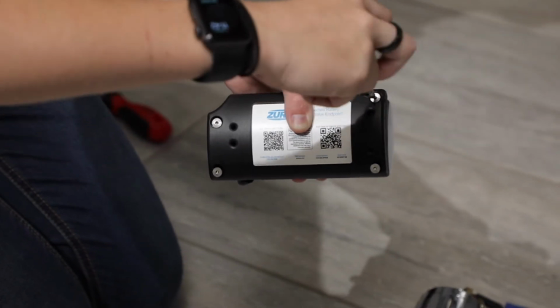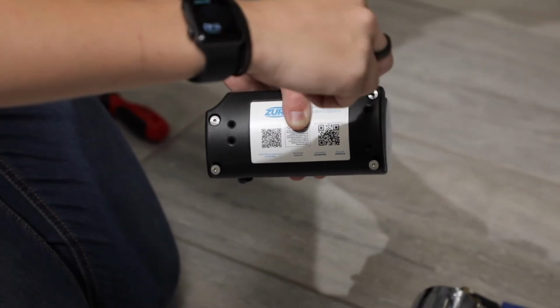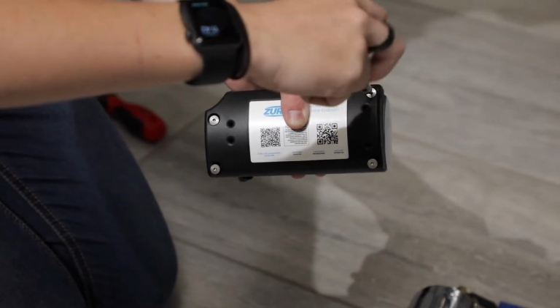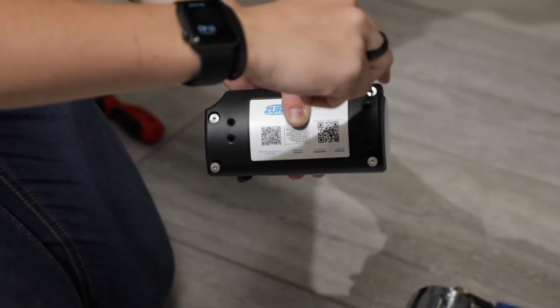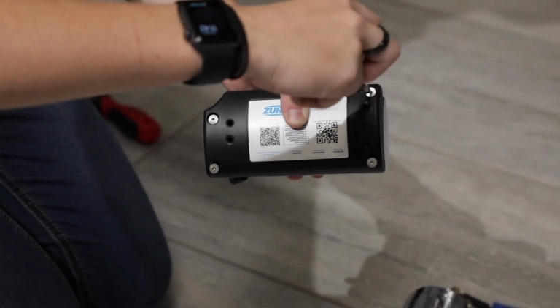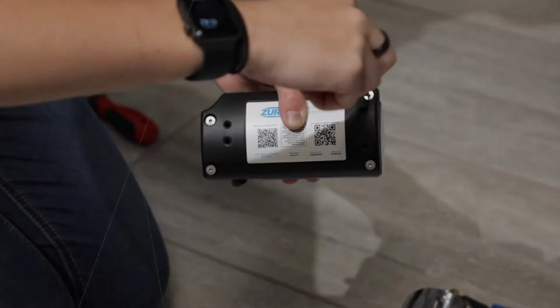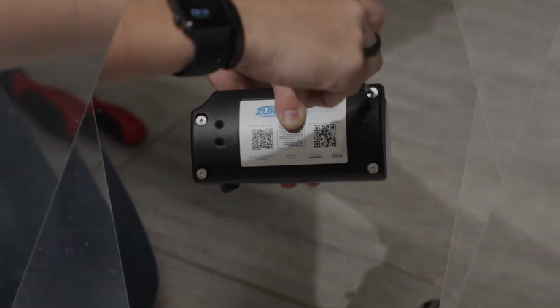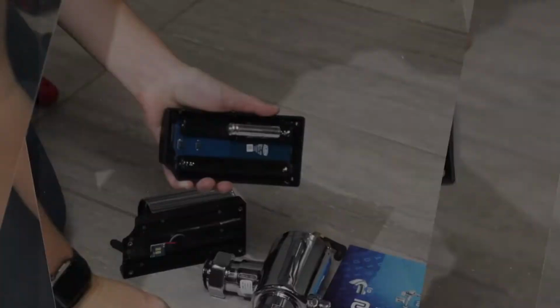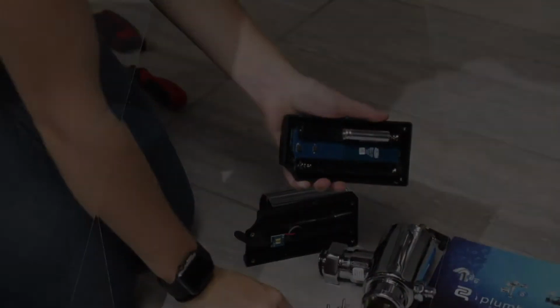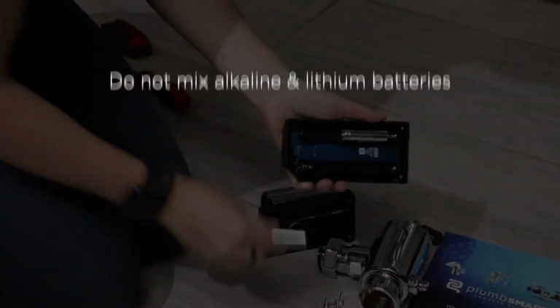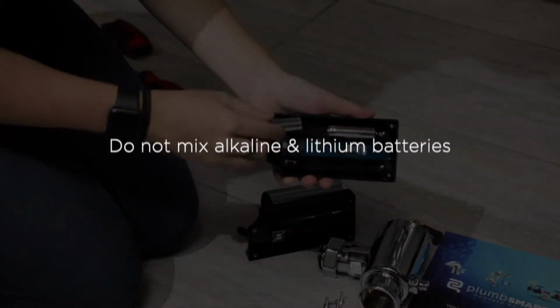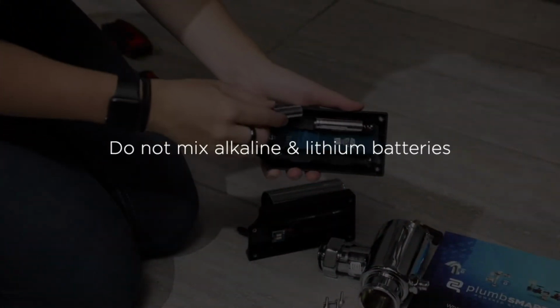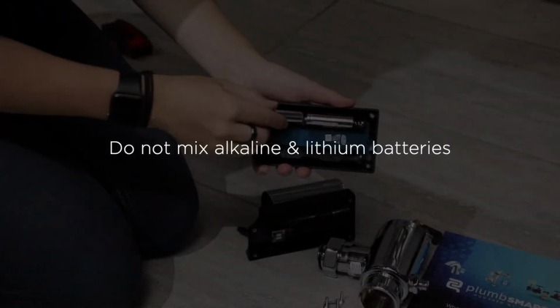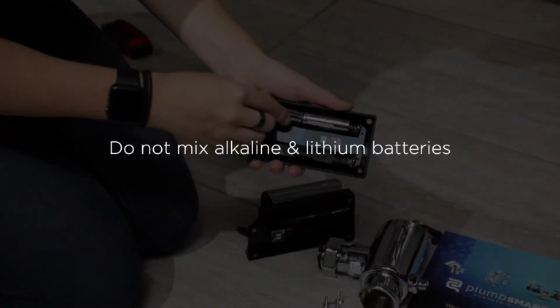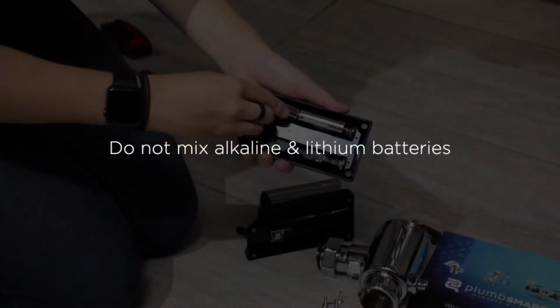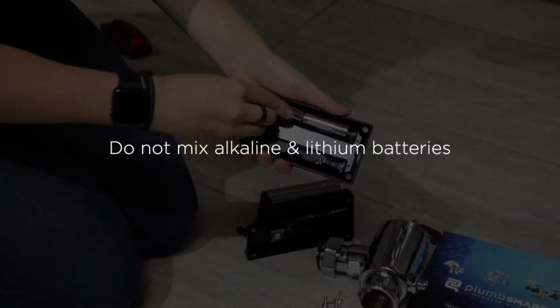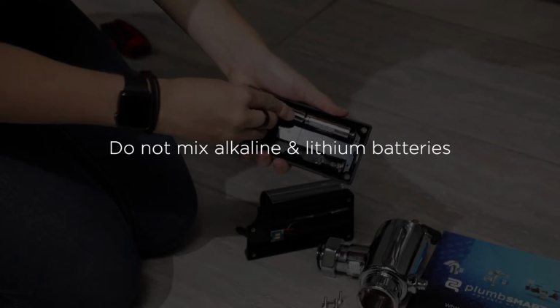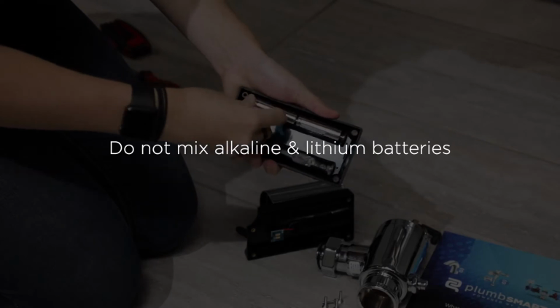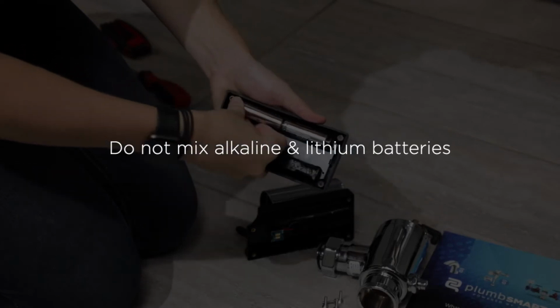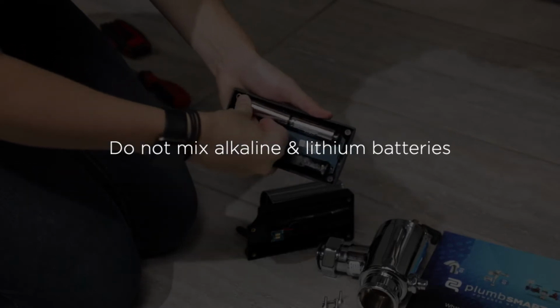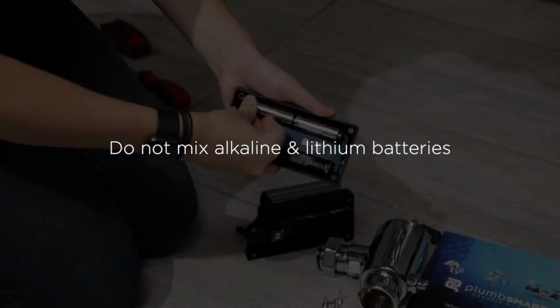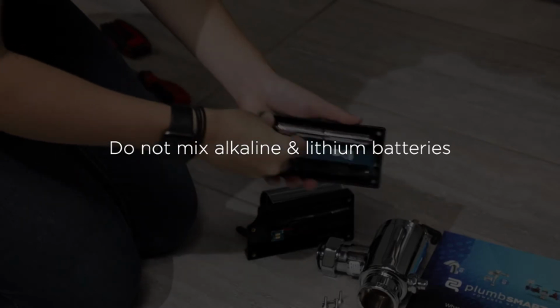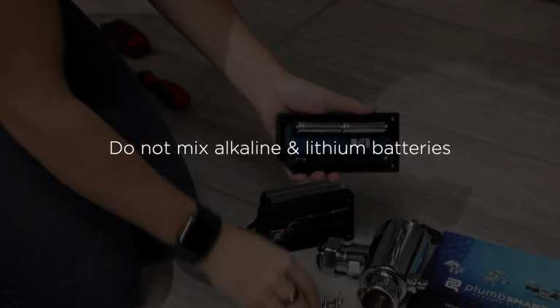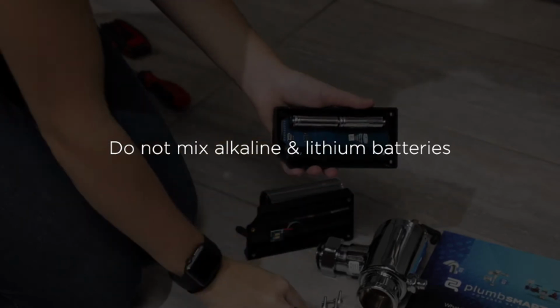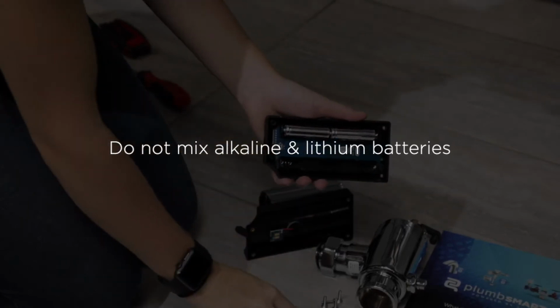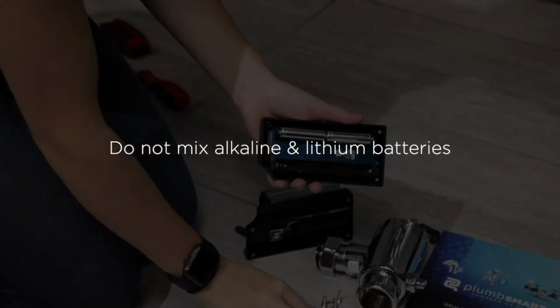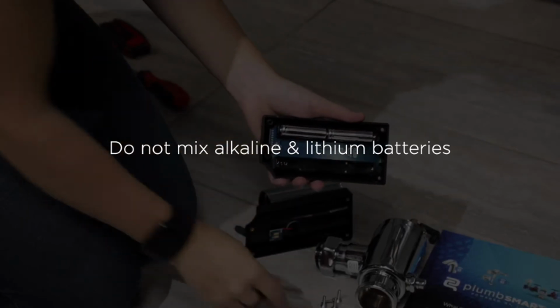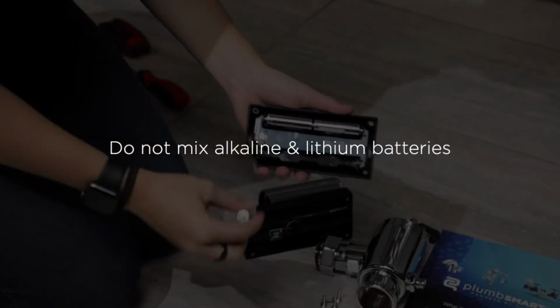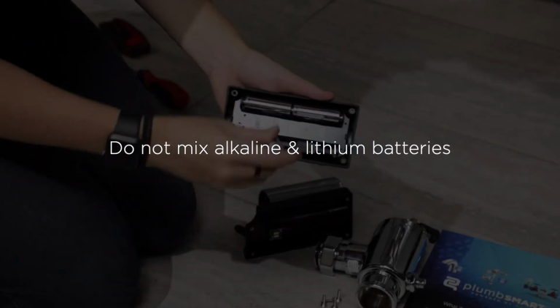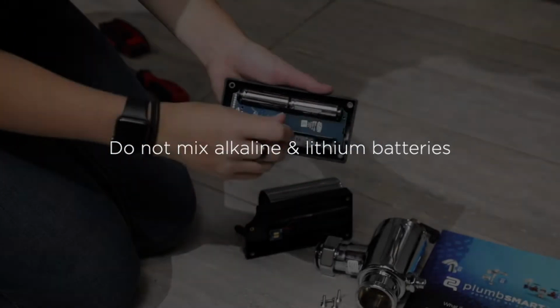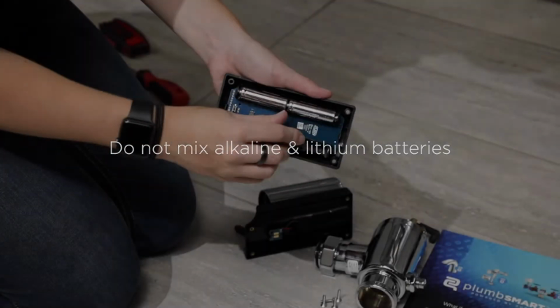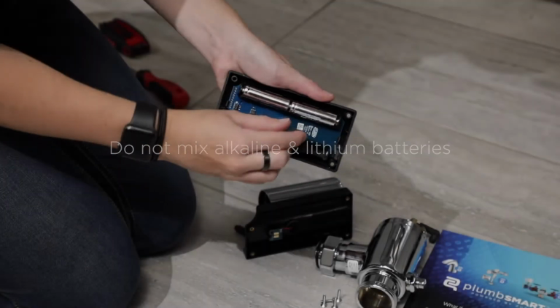For future battery swaps, make sure you only use one battery type. Do not mix and match alkaline and lithium batteries.